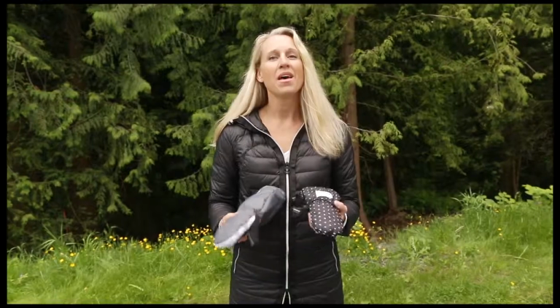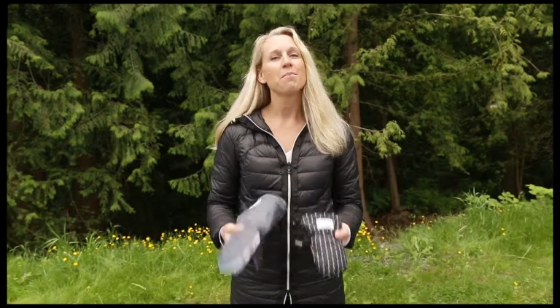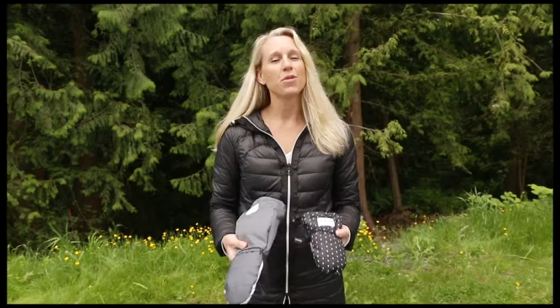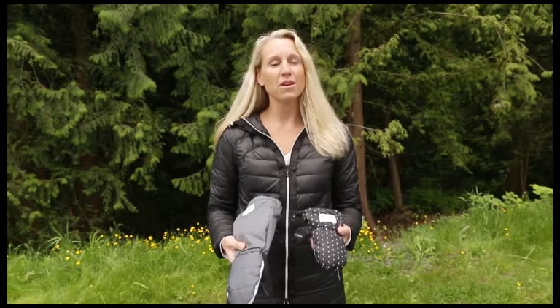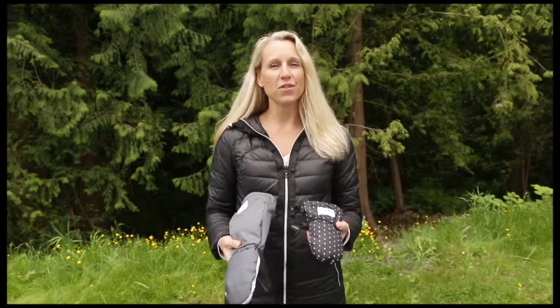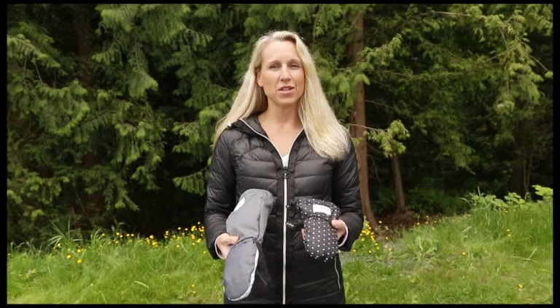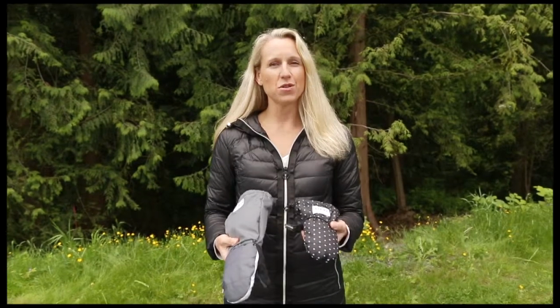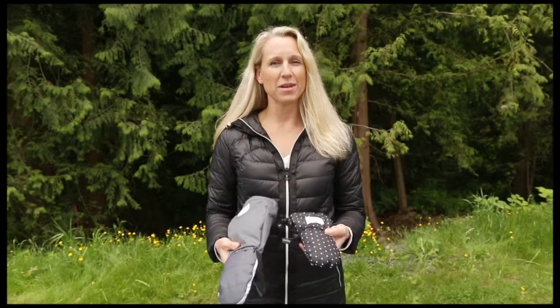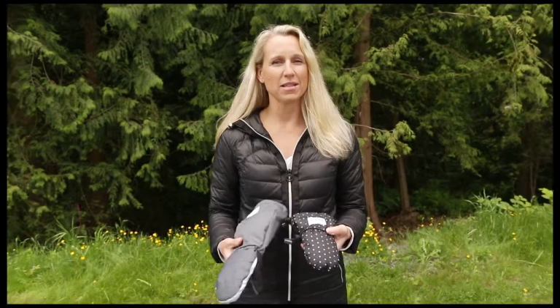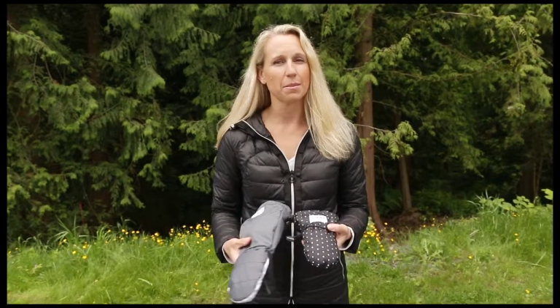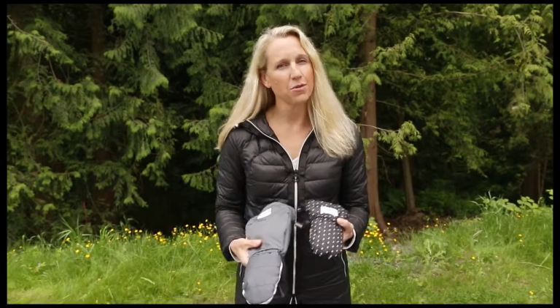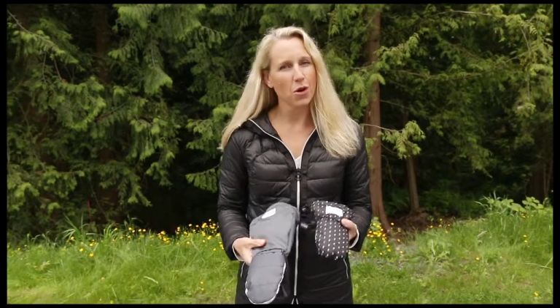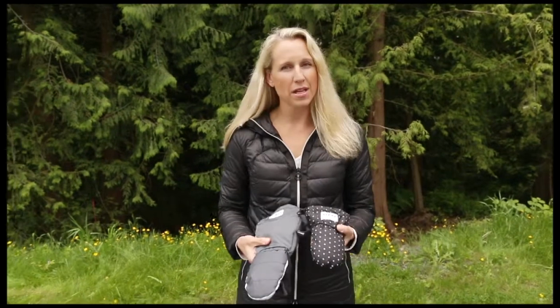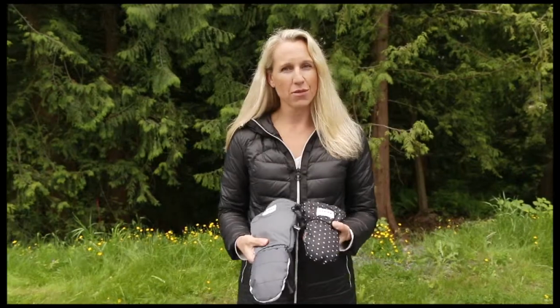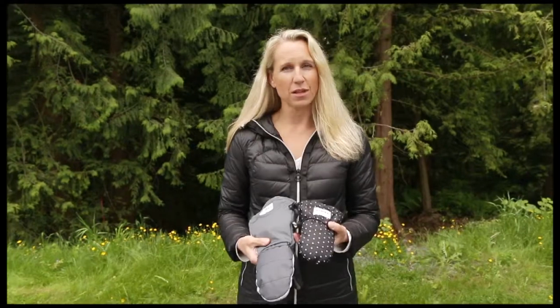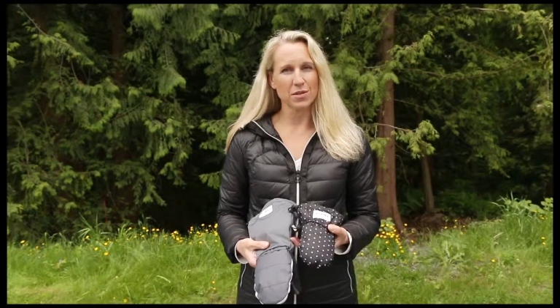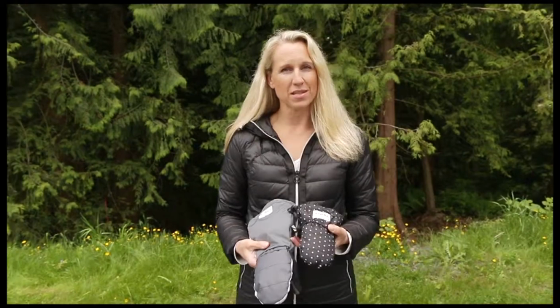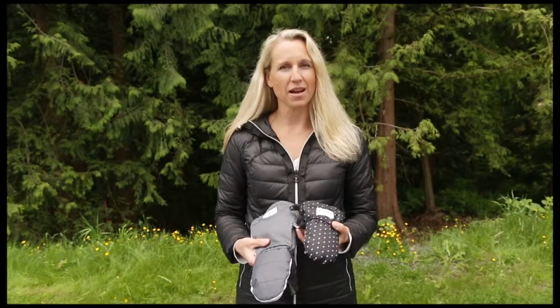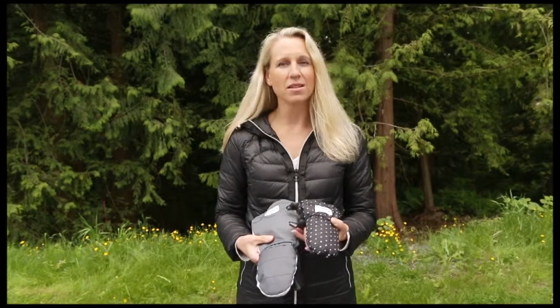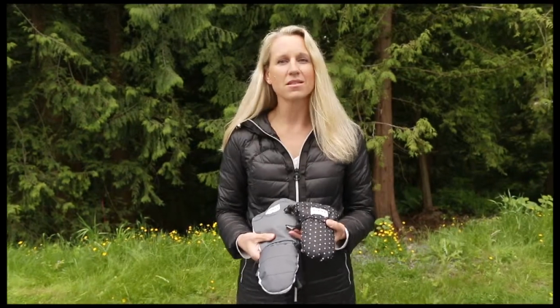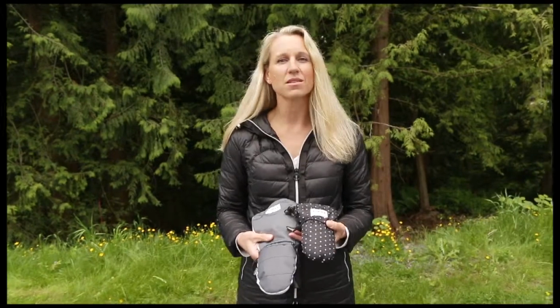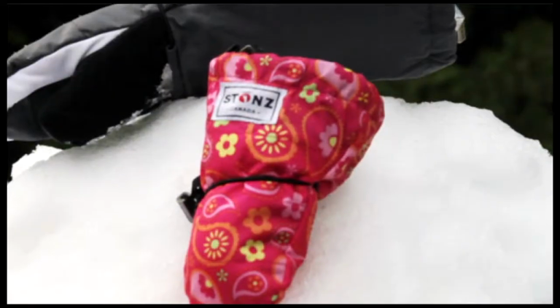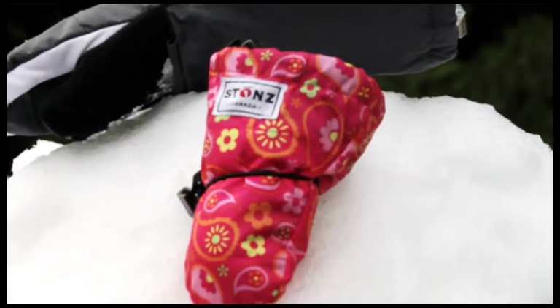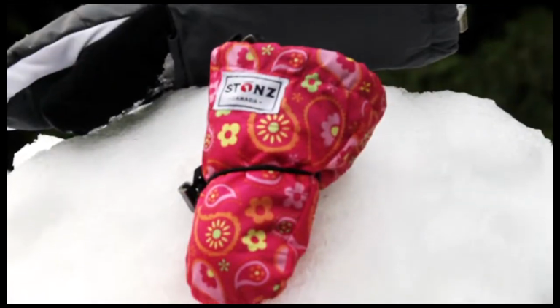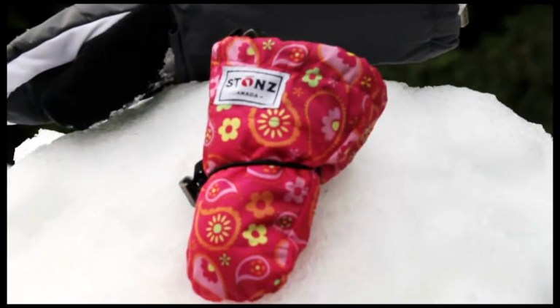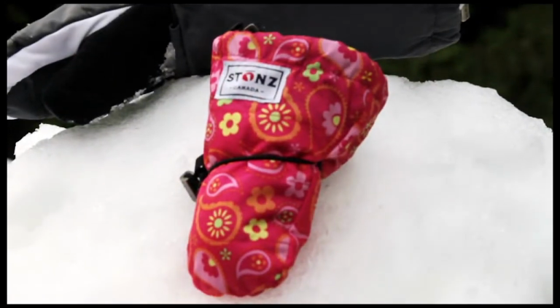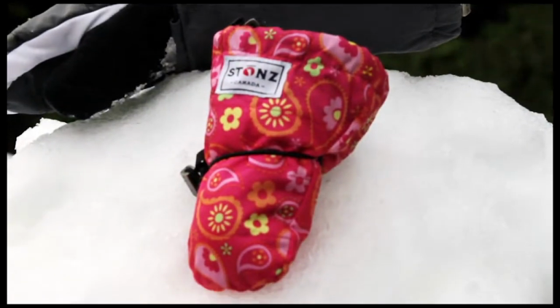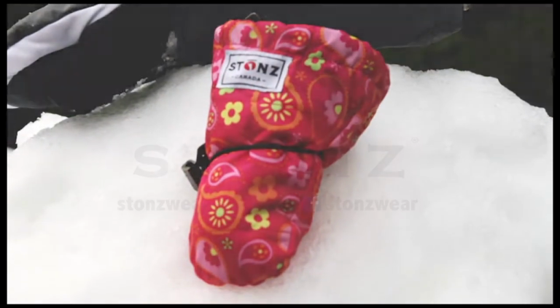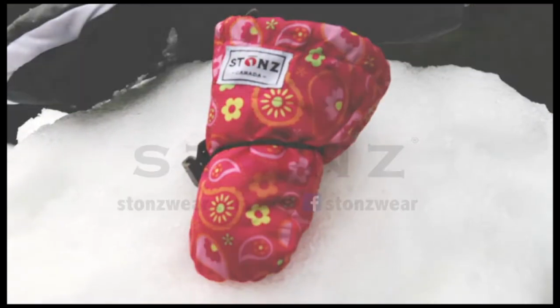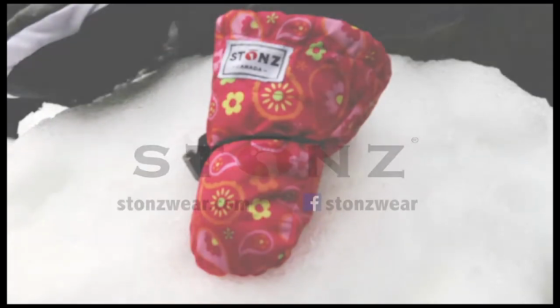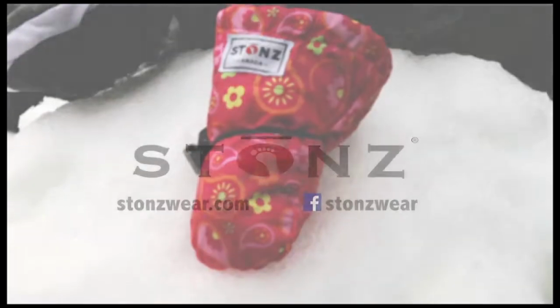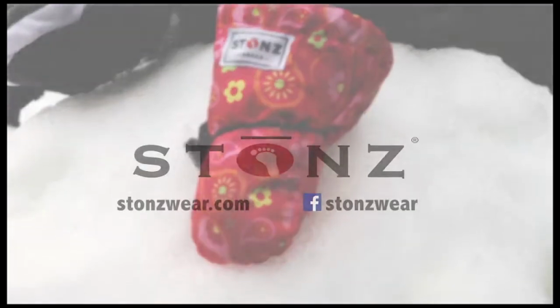Both the infant and youth mitts come in a variety of colours and styles. Check out our website for the full collection. We'll see you soon.